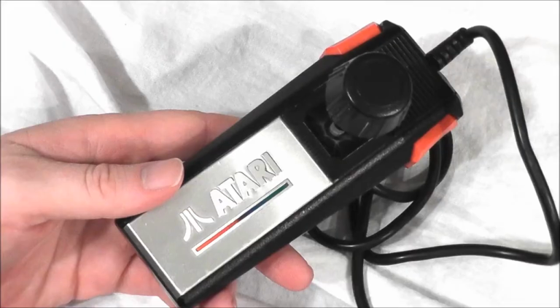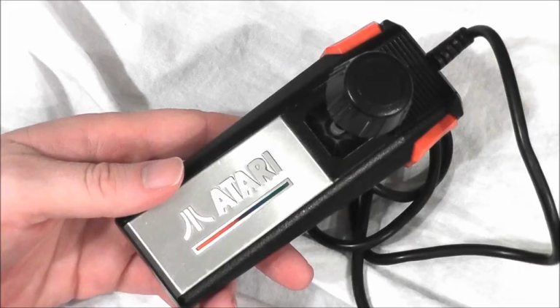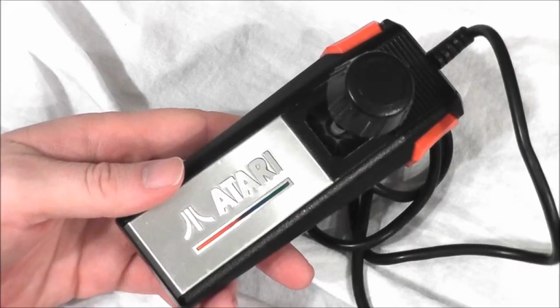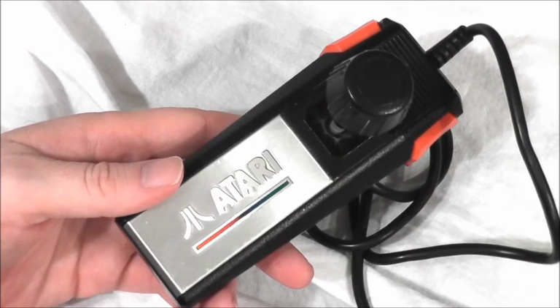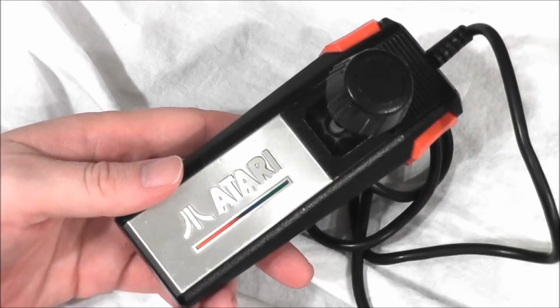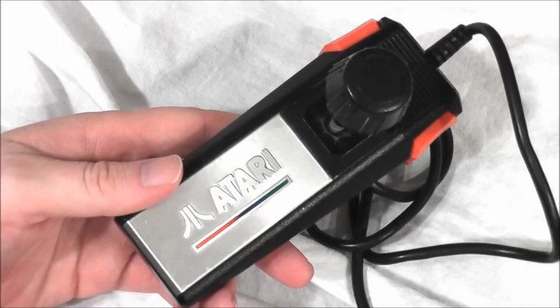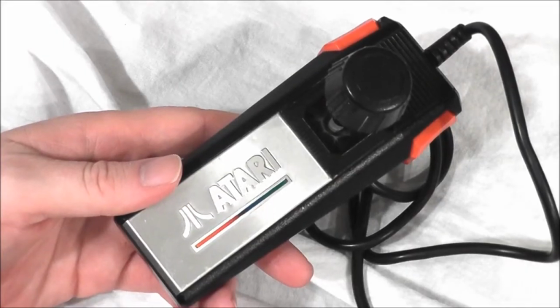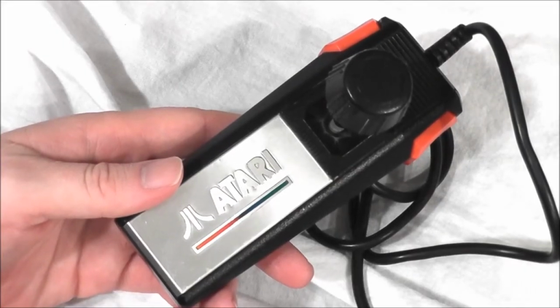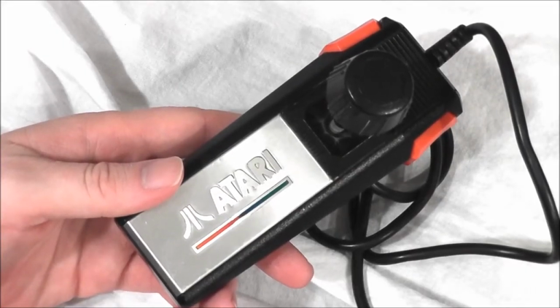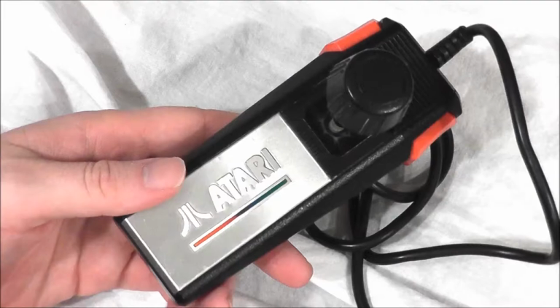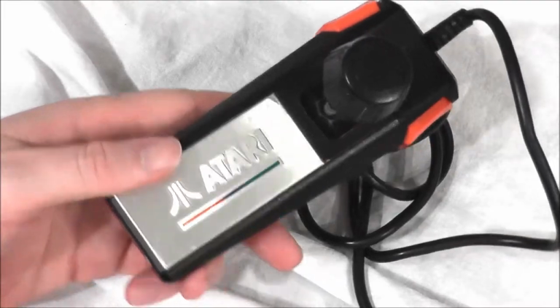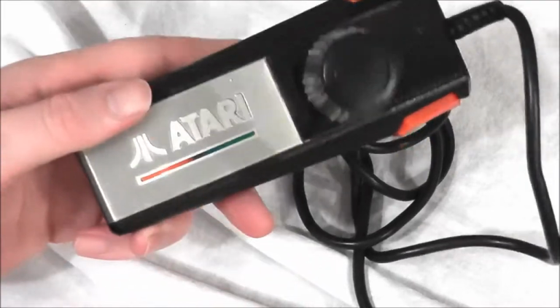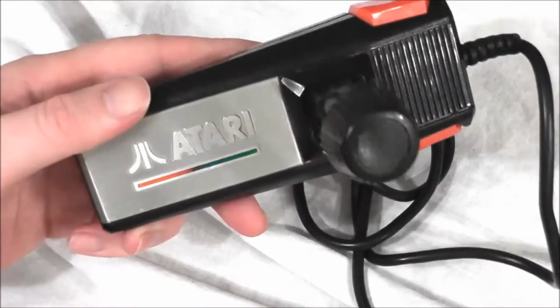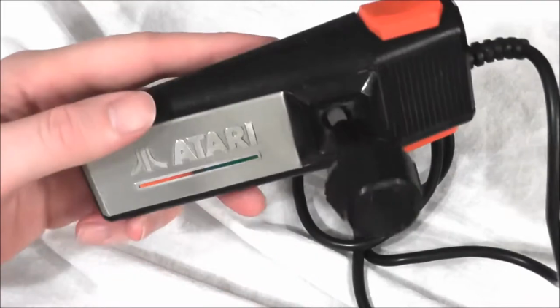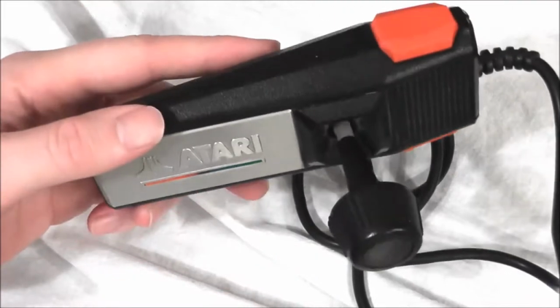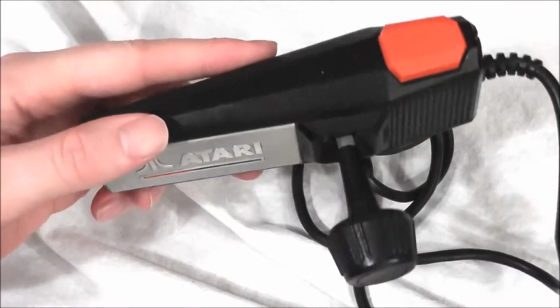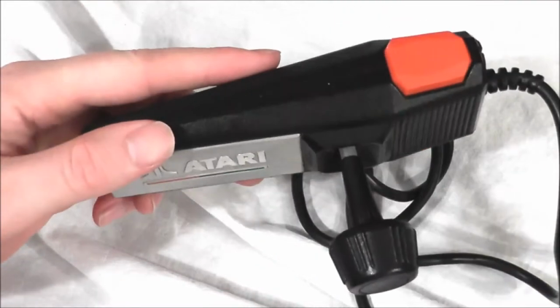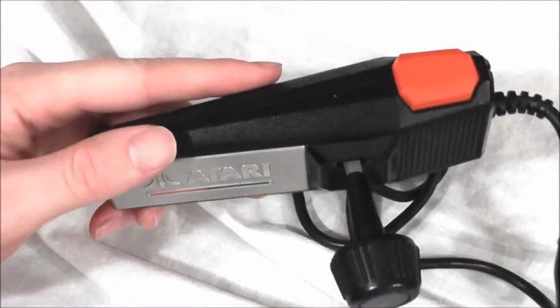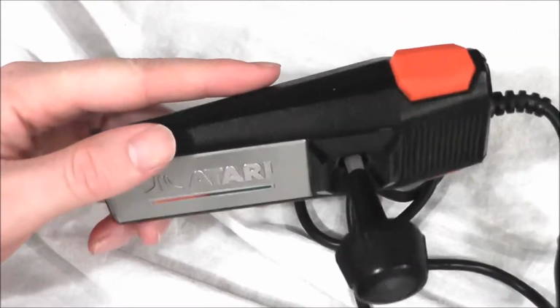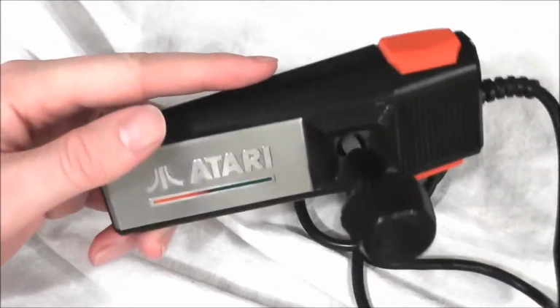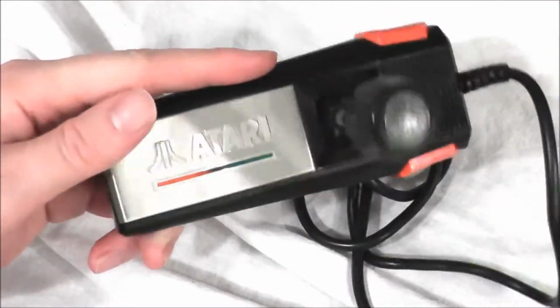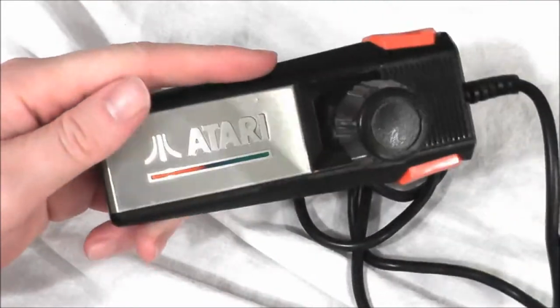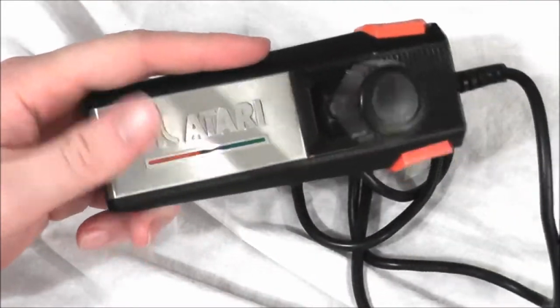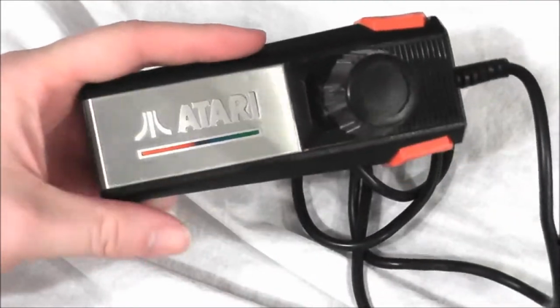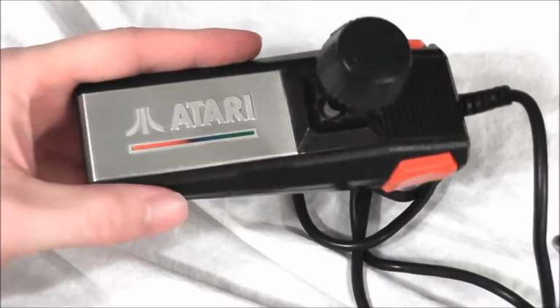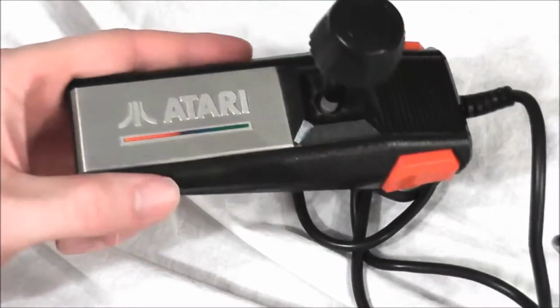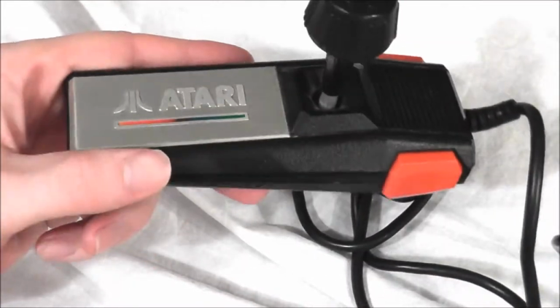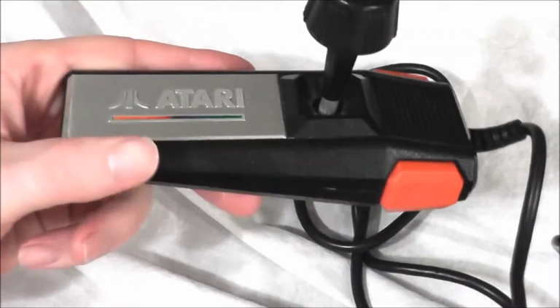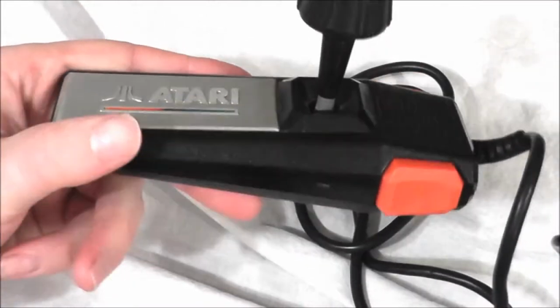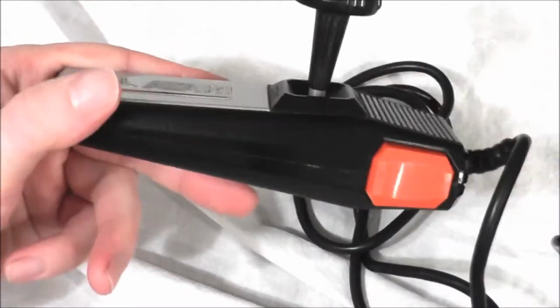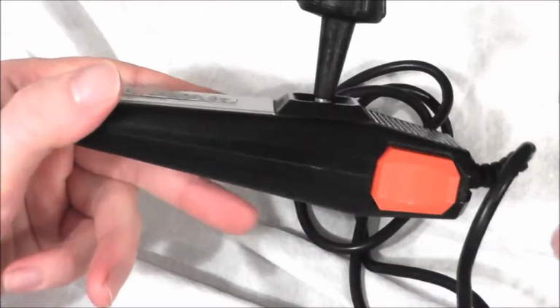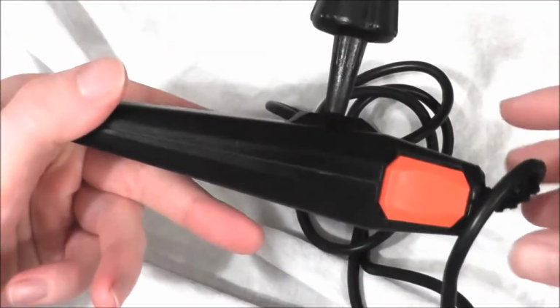Hey guys, welcome to another edition of the NoStoreGamer. I thought today I would look at the Atari 7800 ProLine controller itself.